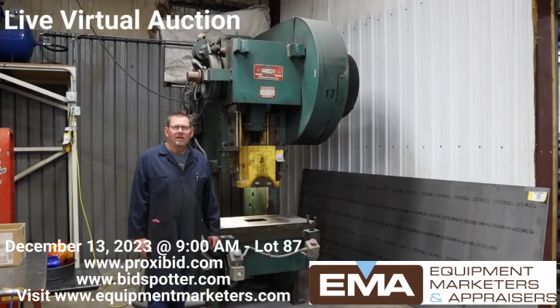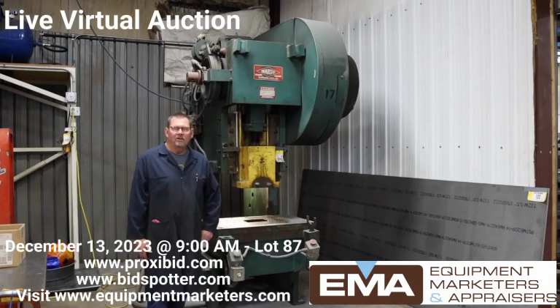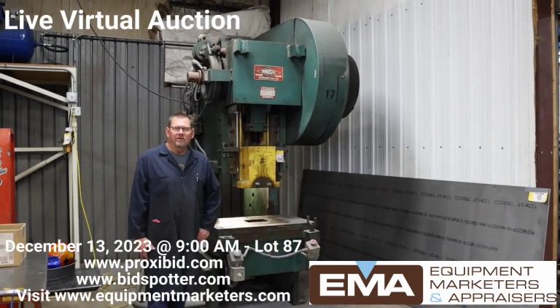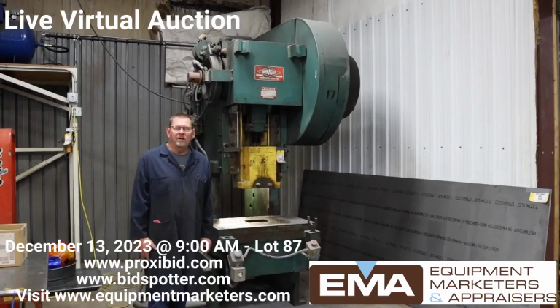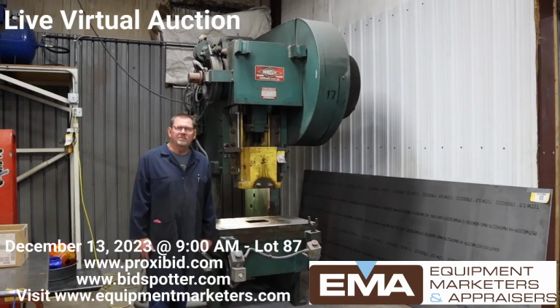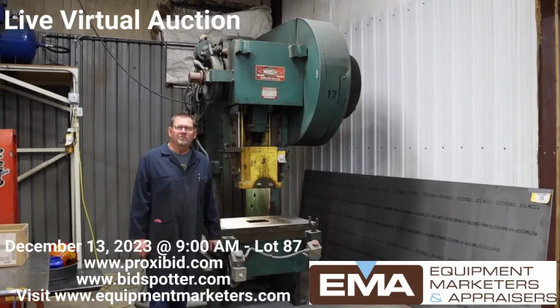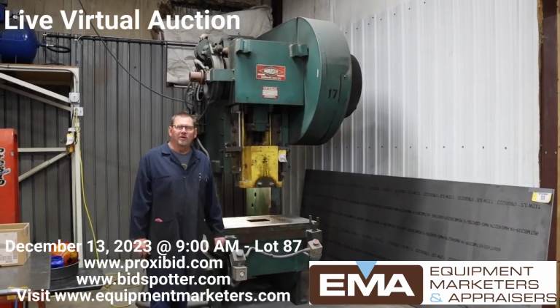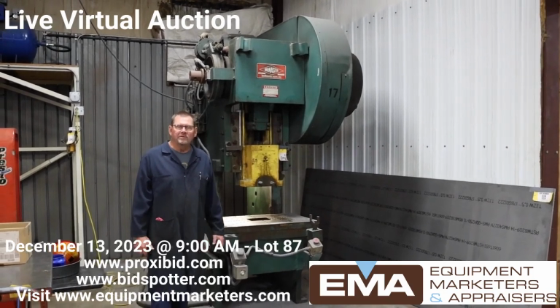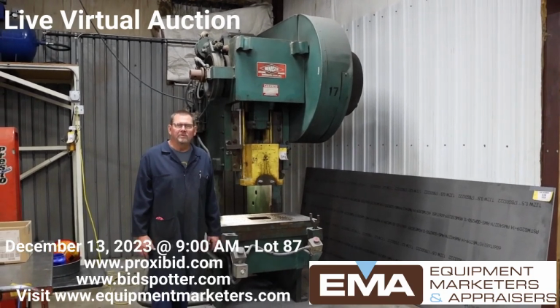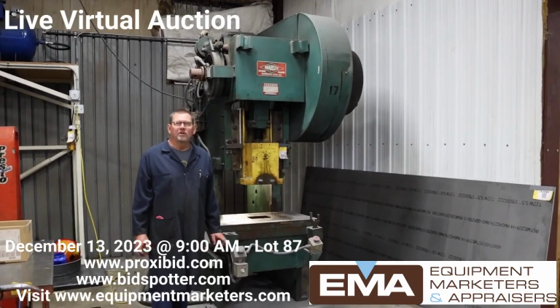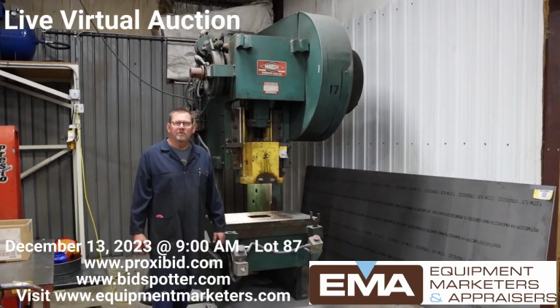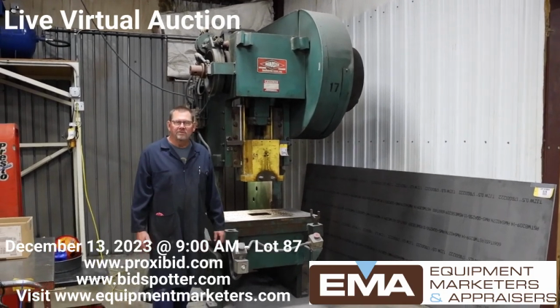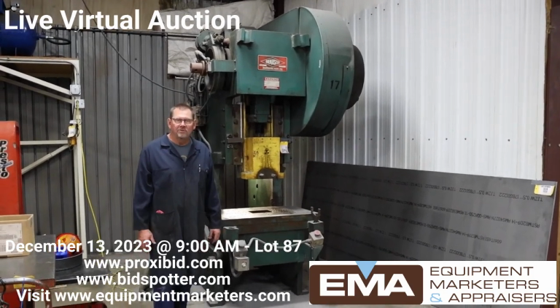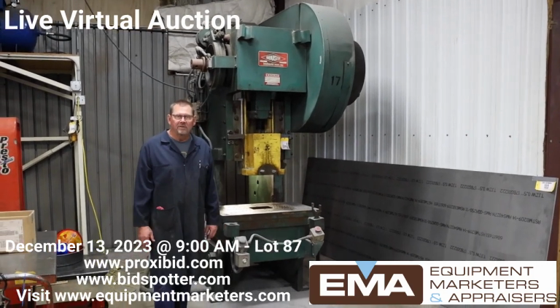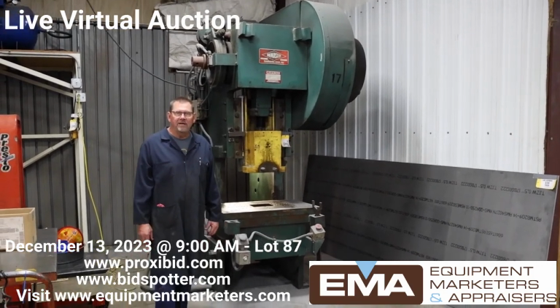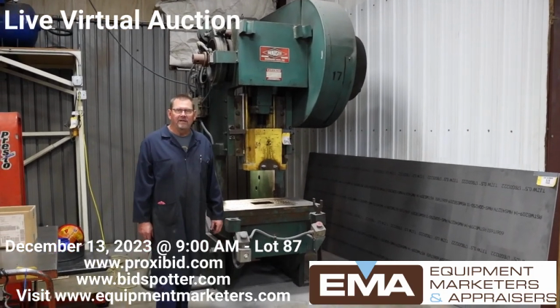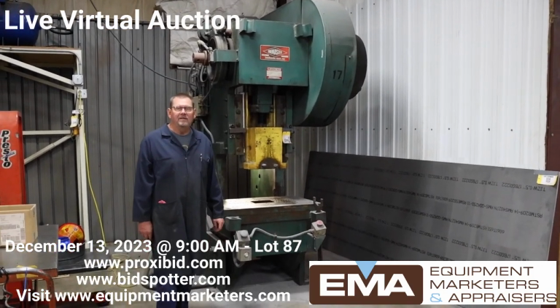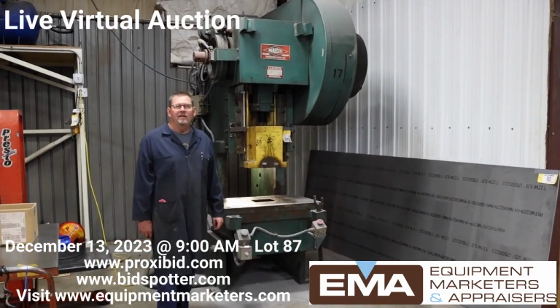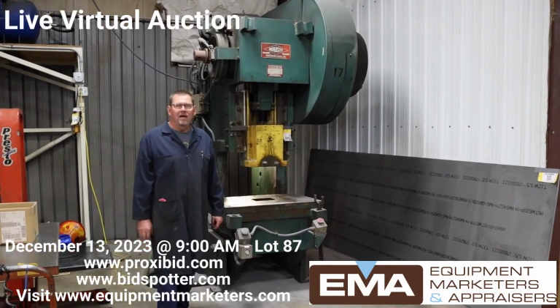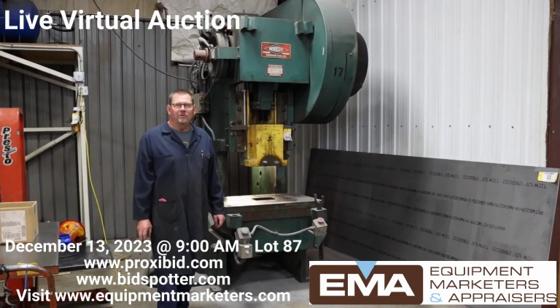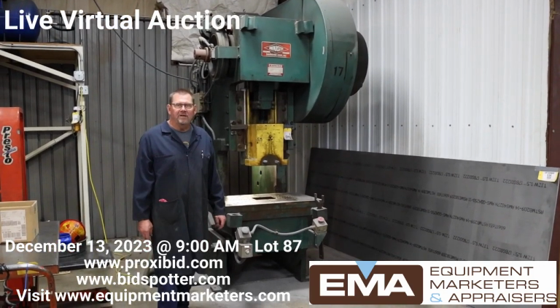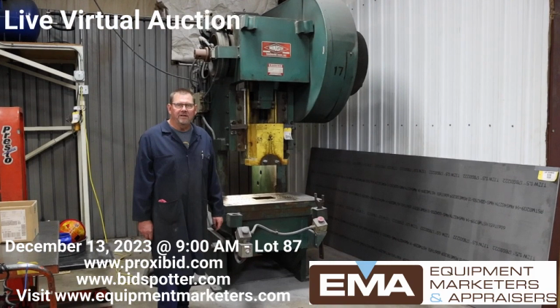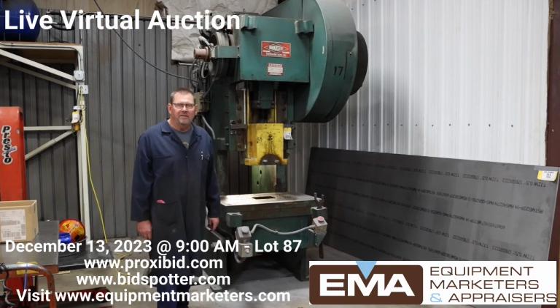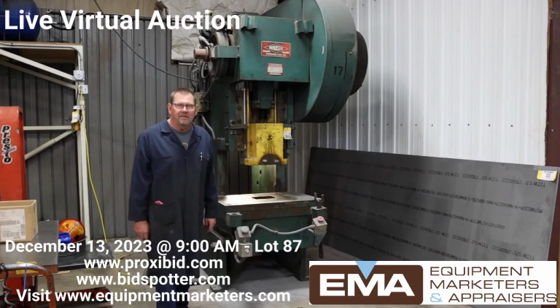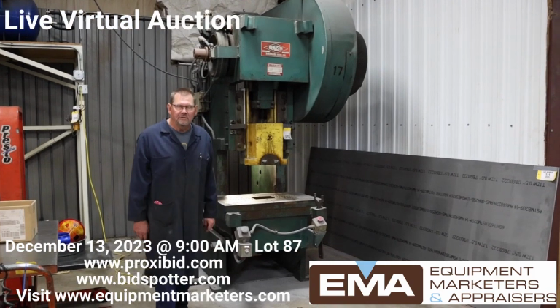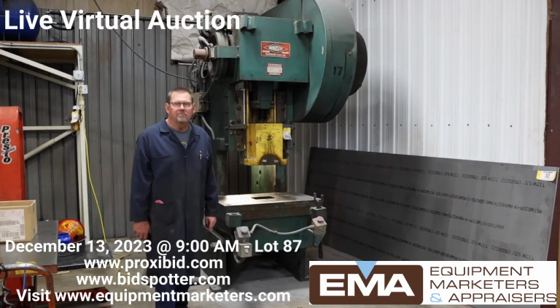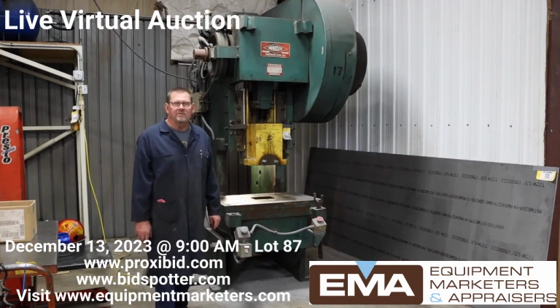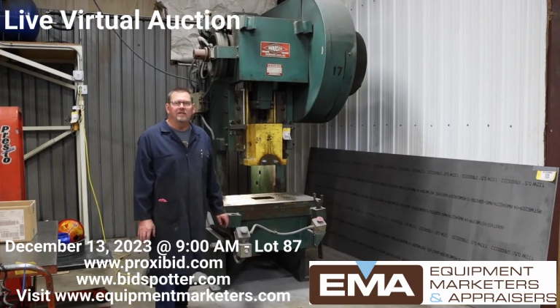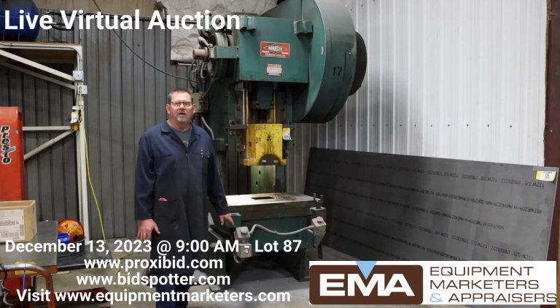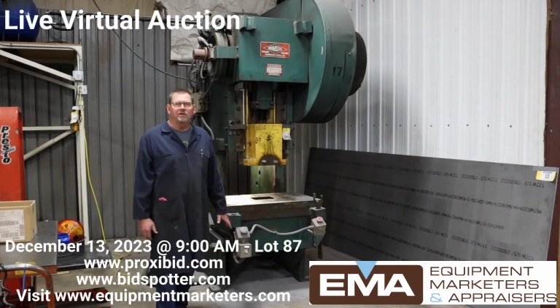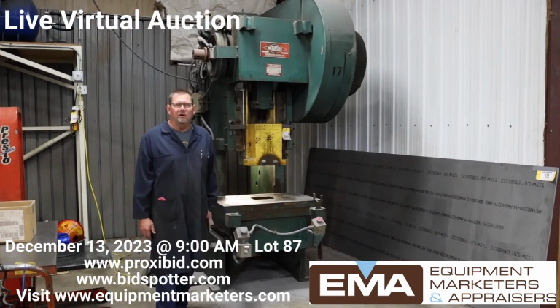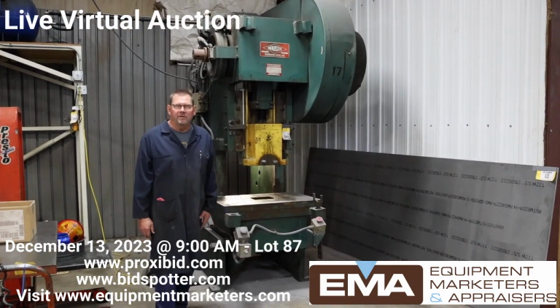Hello there, I'm Steve Gobertson with Gobertson Tool and Dive. I'm retiring, so I'm selling my equipment.